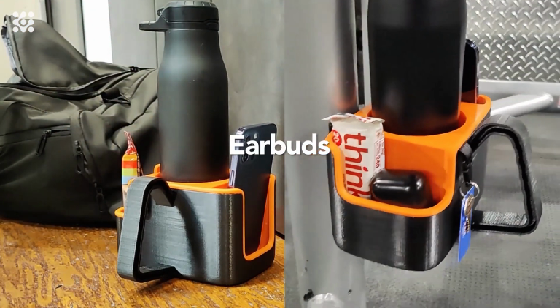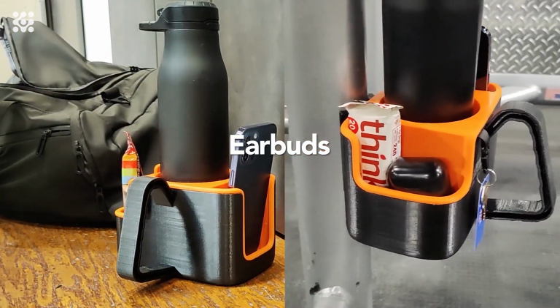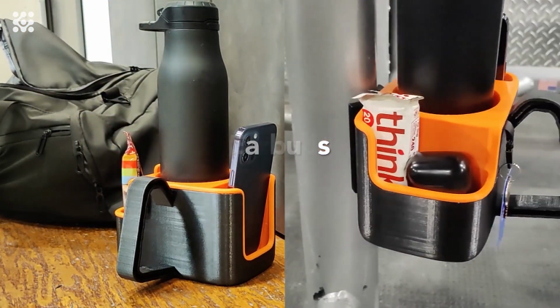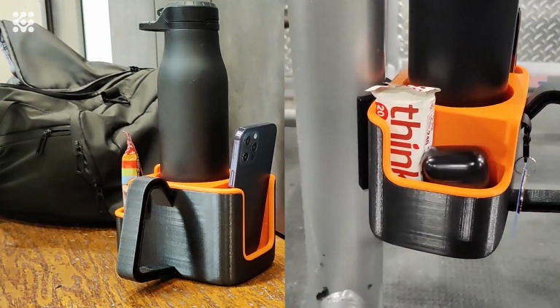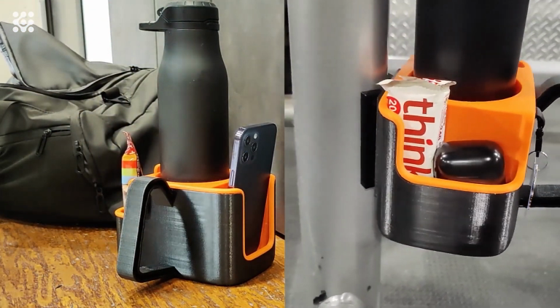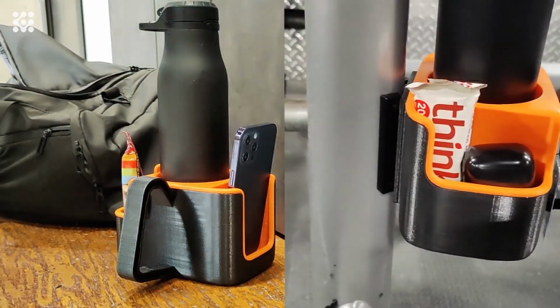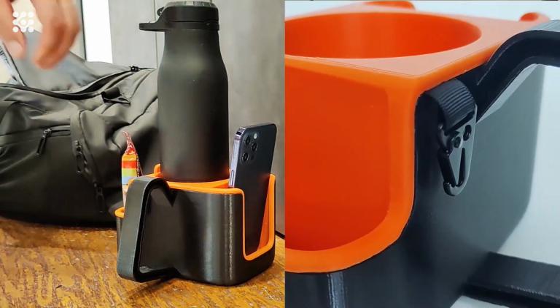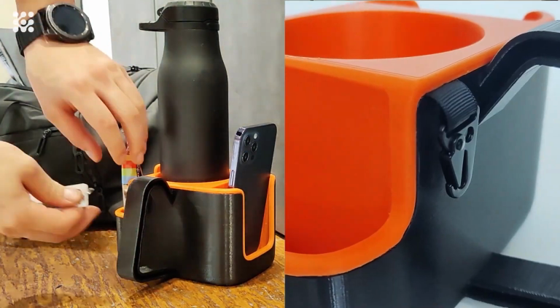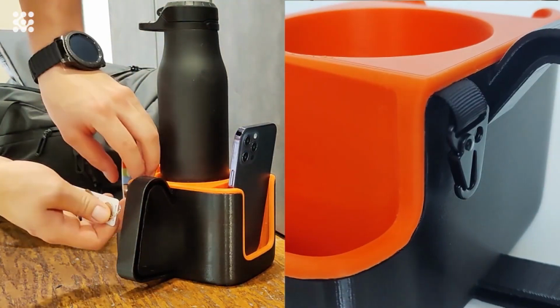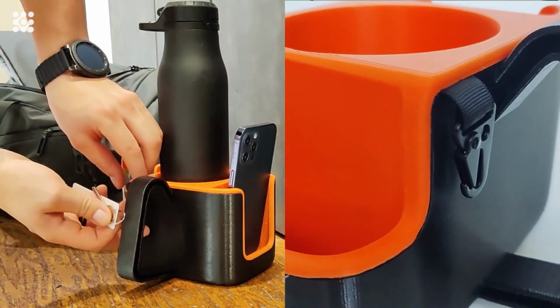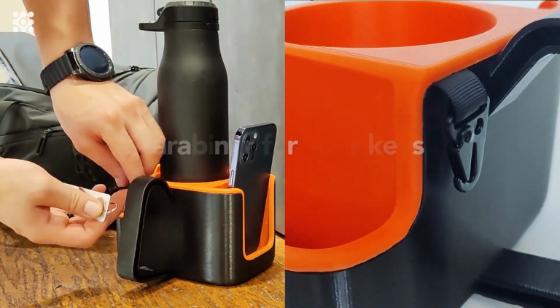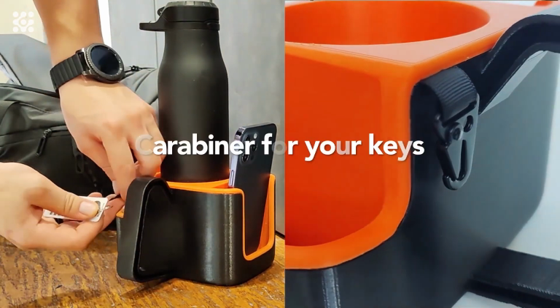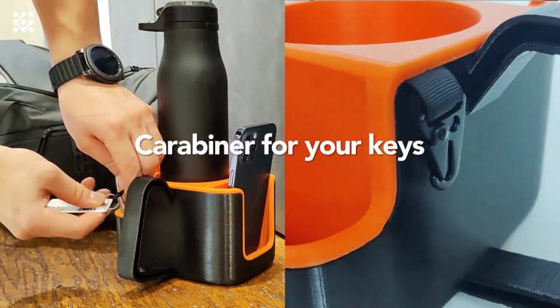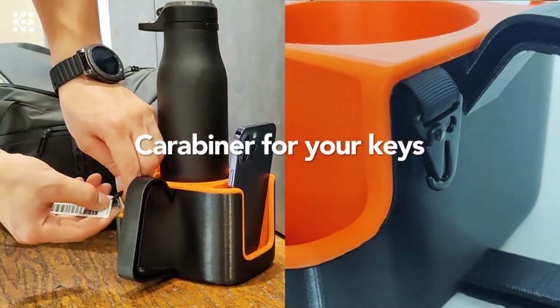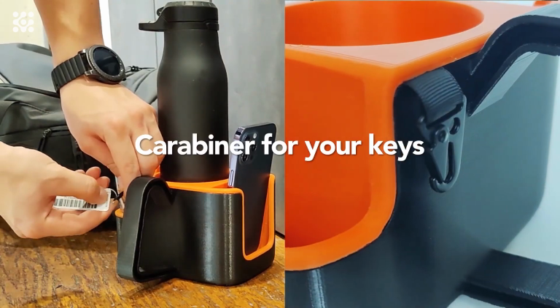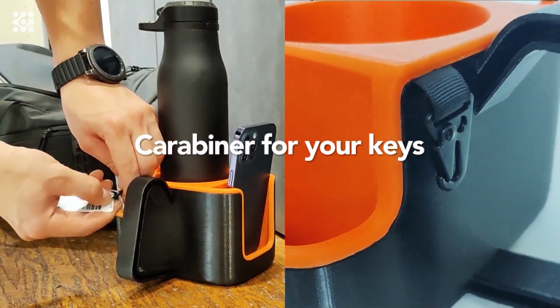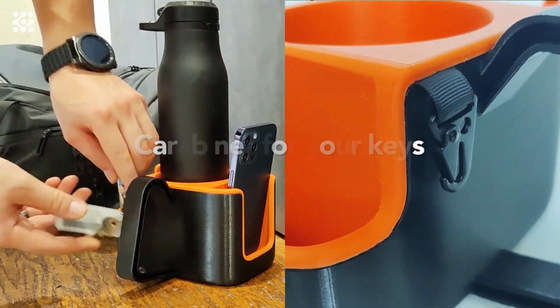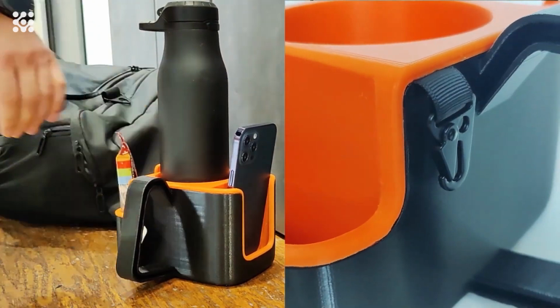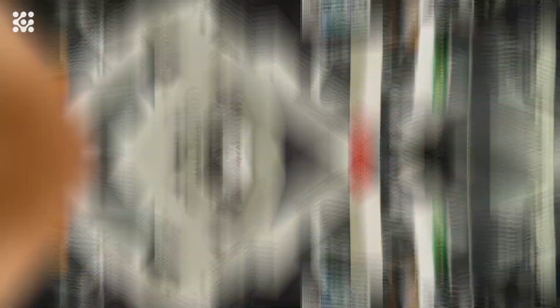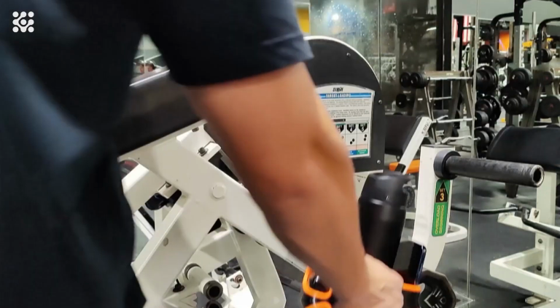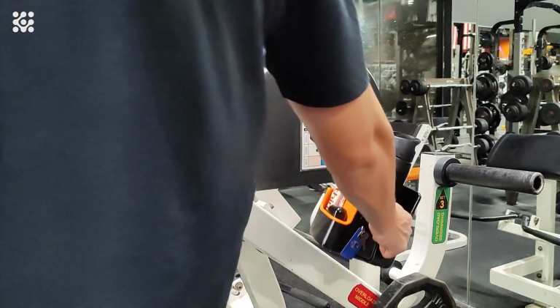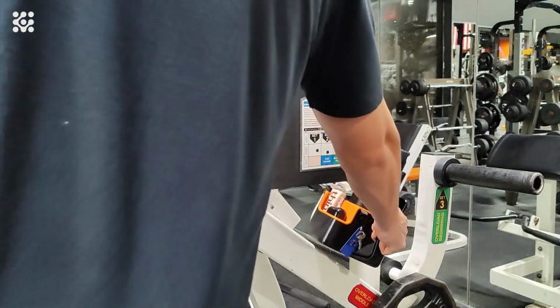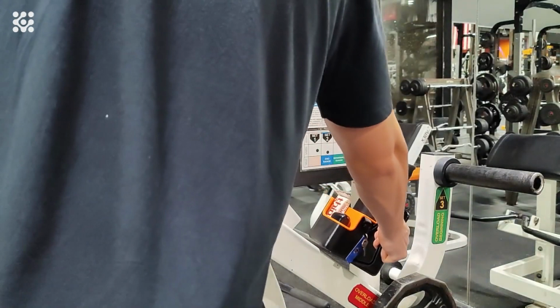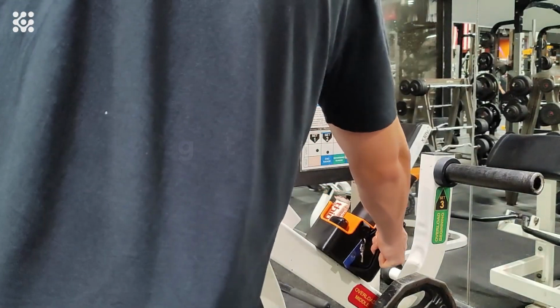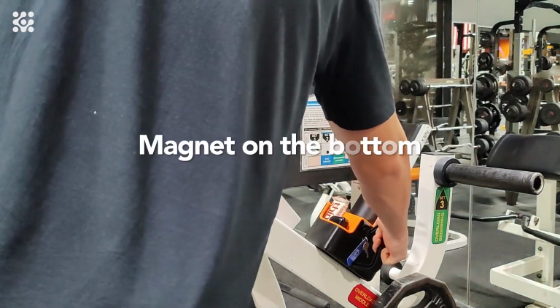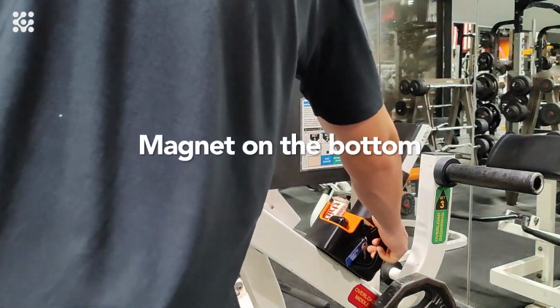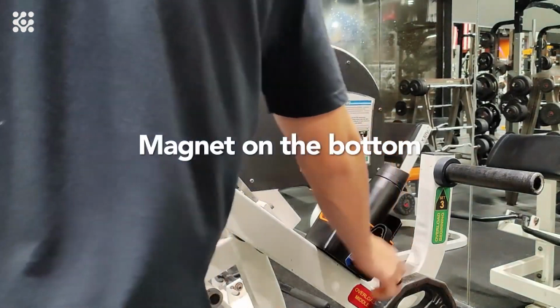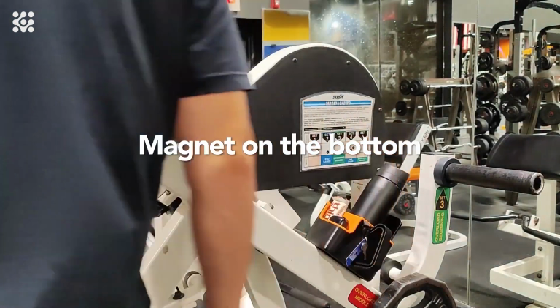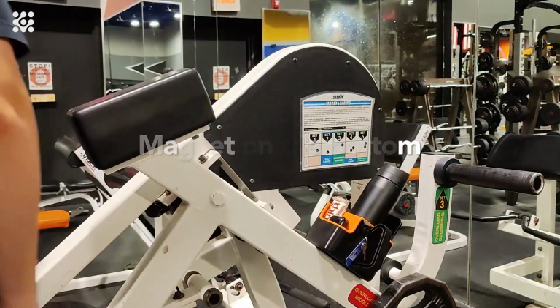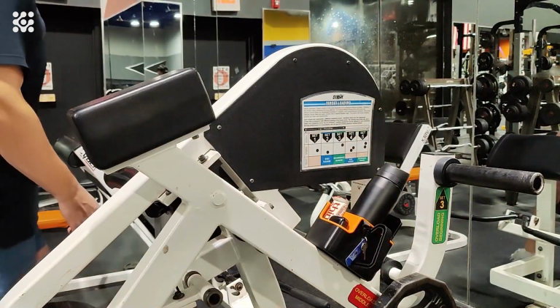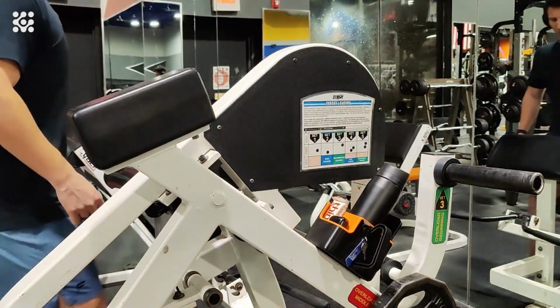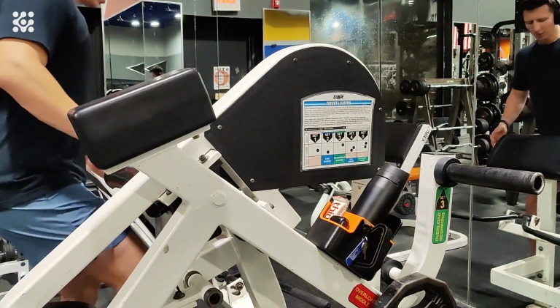Thanks to a cutout in Megmig's phone compartment, it's also easy to take selfies — no tripod required. All you need to do is attach Megmig at the needed height, set a timer for a few seconds, and voila!